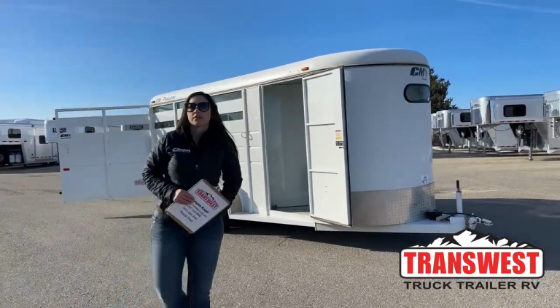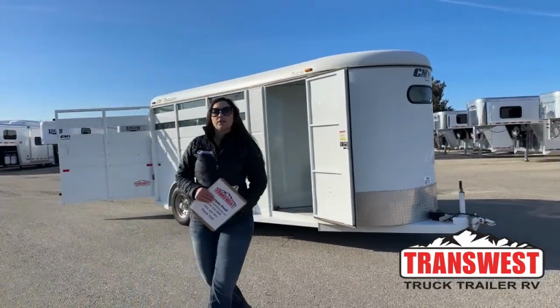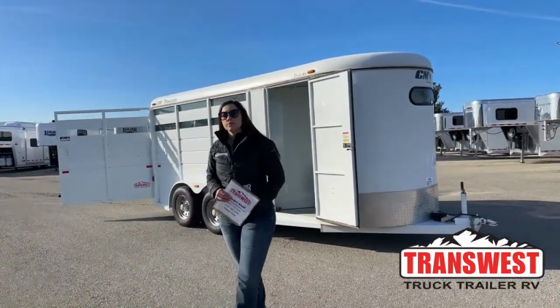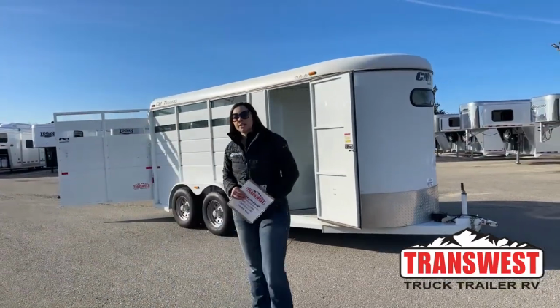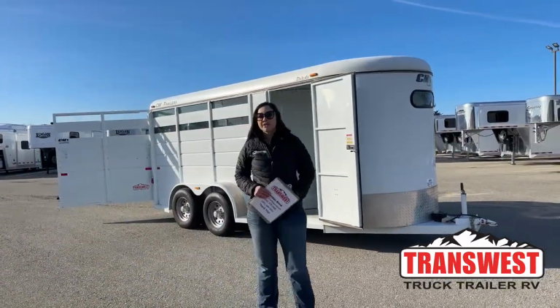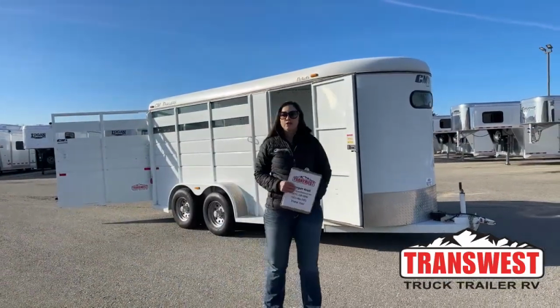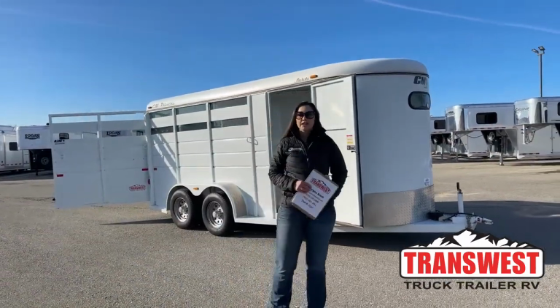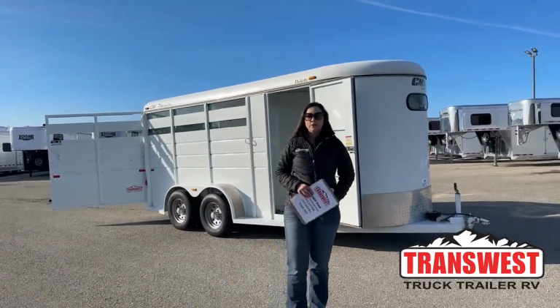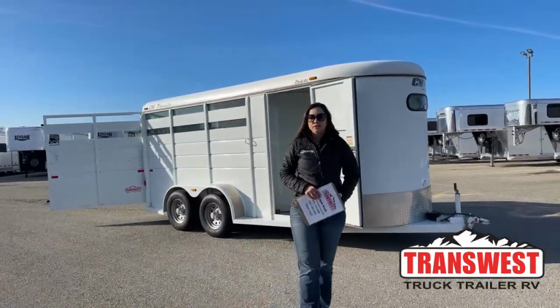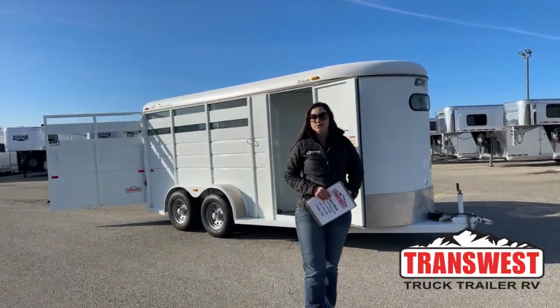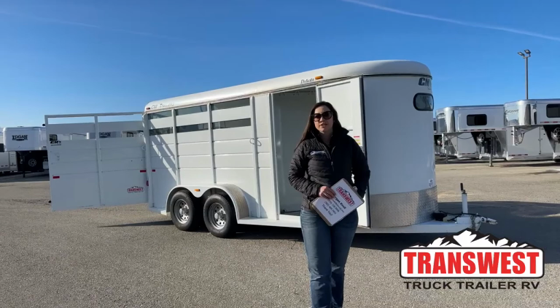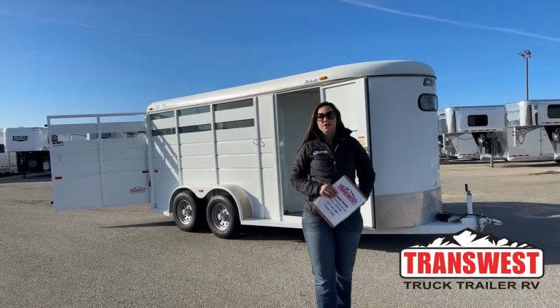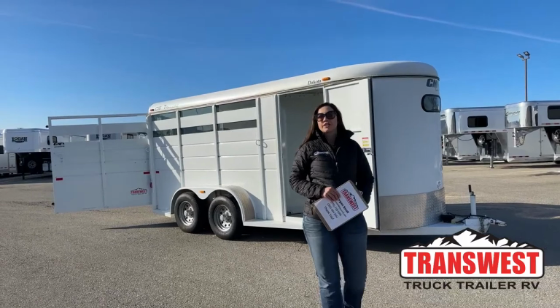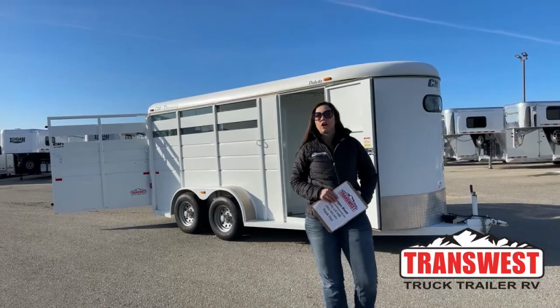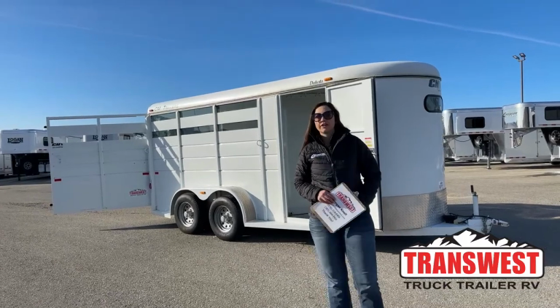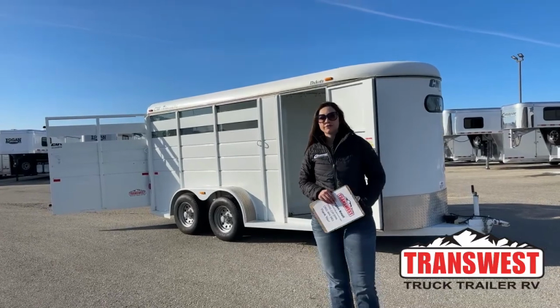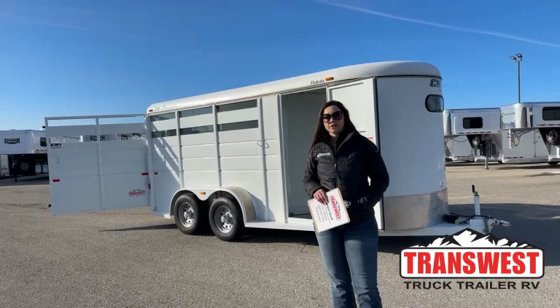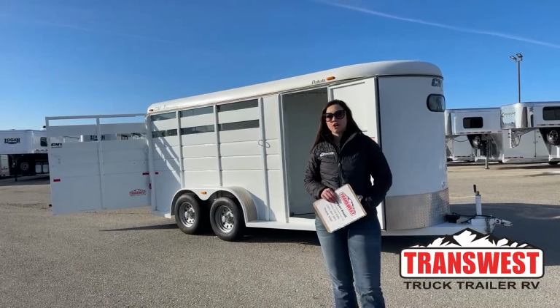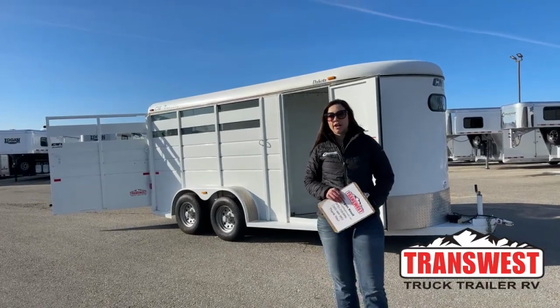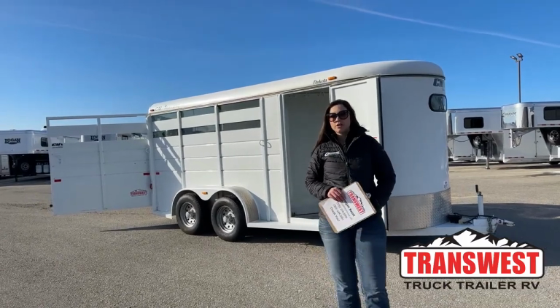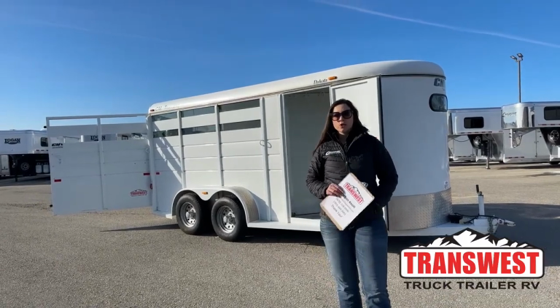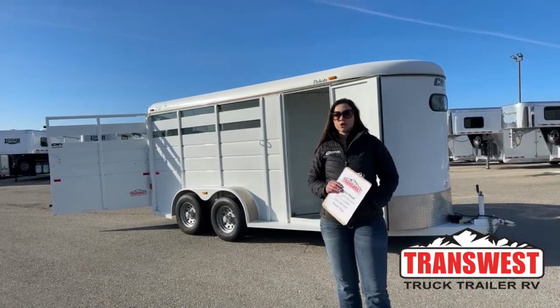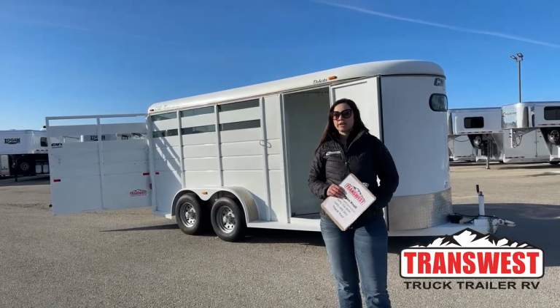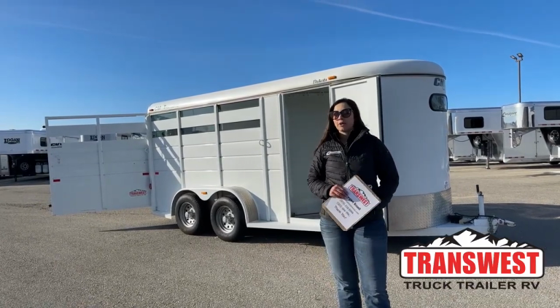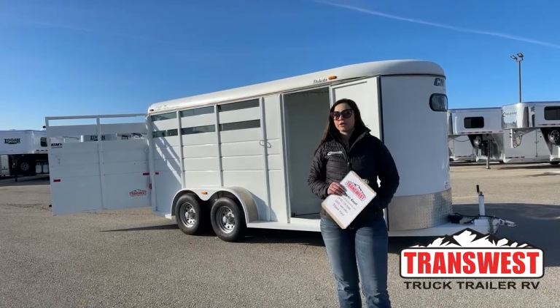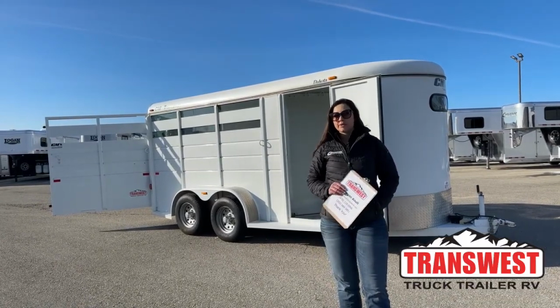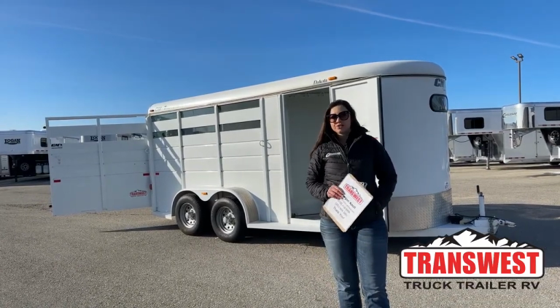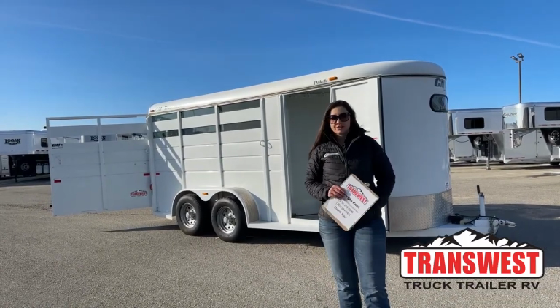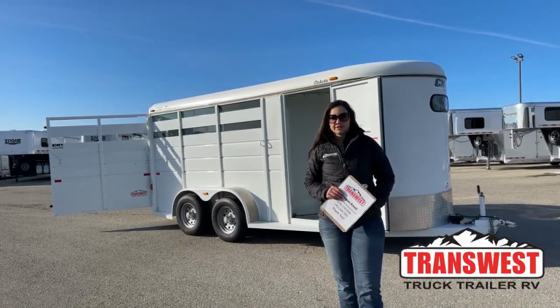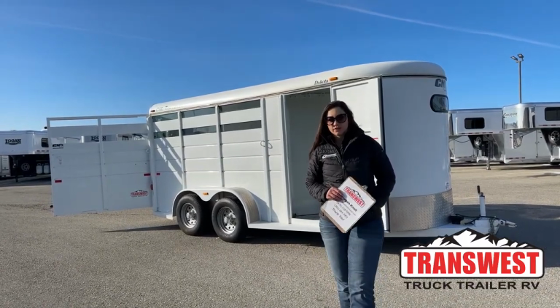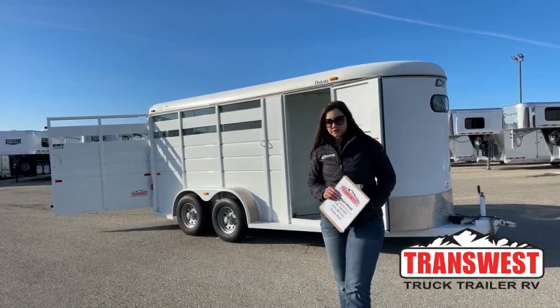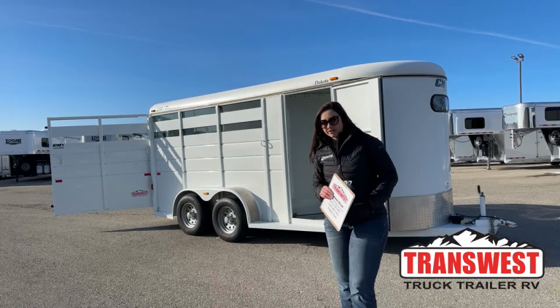Good morning, Morgan Knoll here with TransWest Truck Trailer RV in Frederick, Colorado. We're located about 30 minutes north of Denver off I-25.